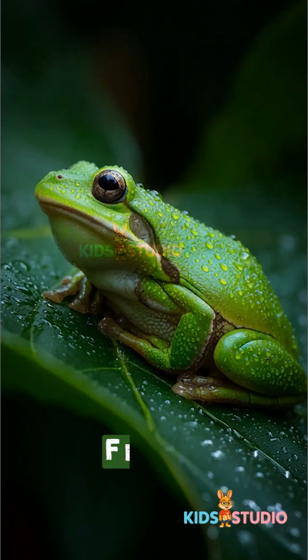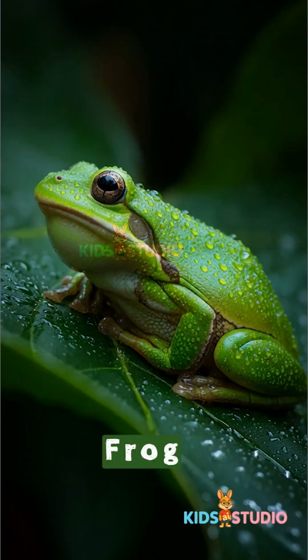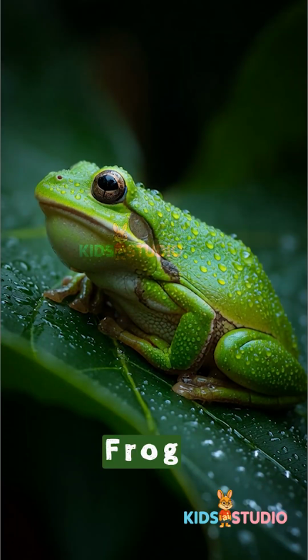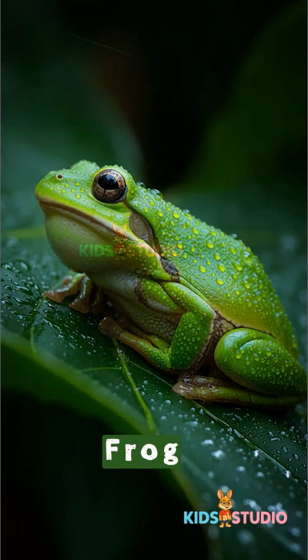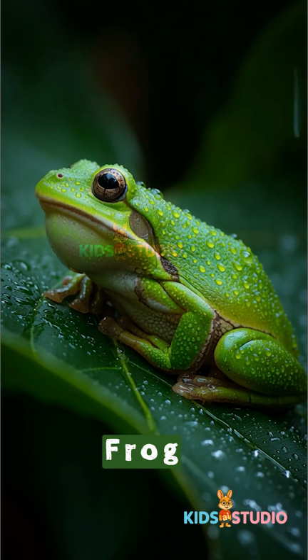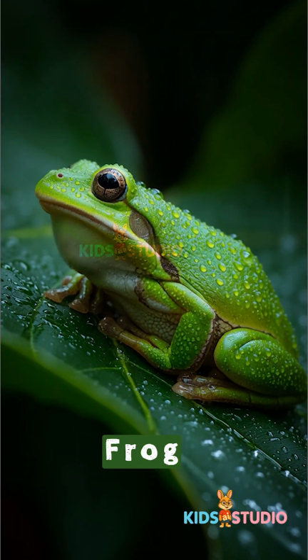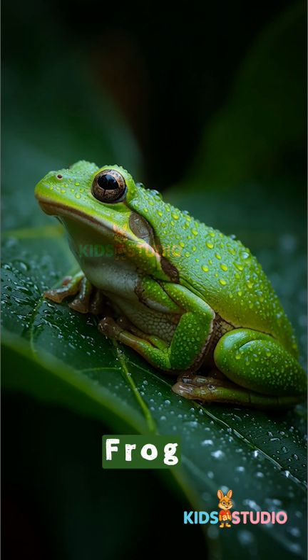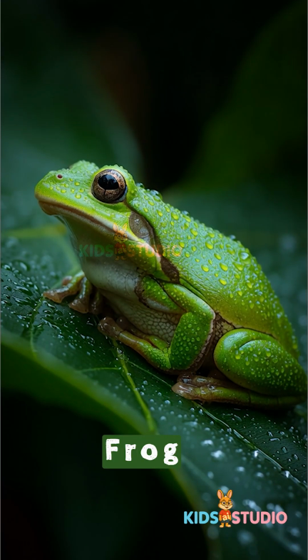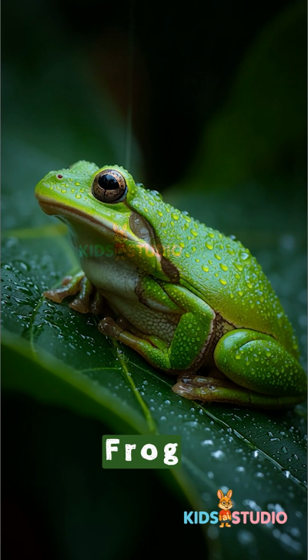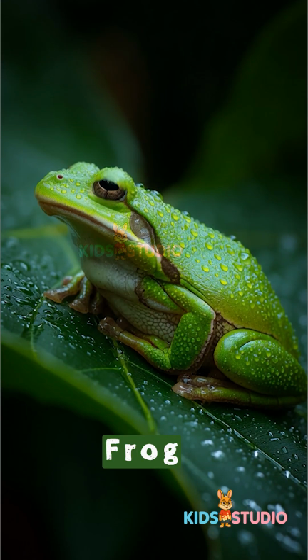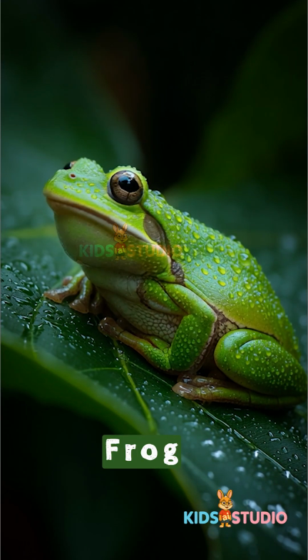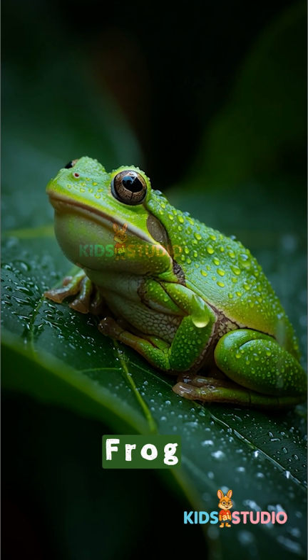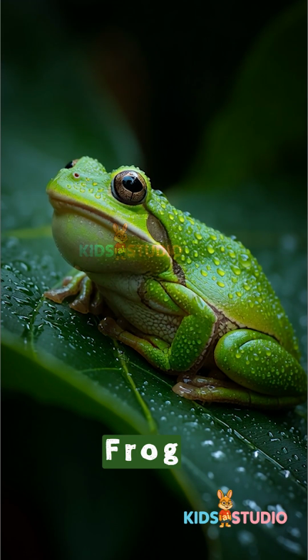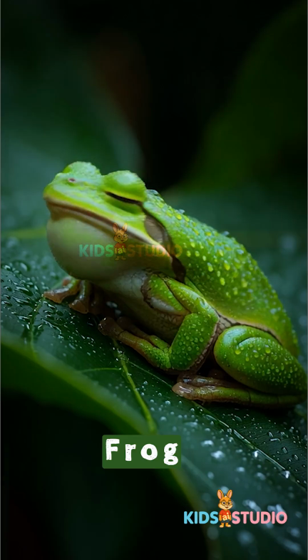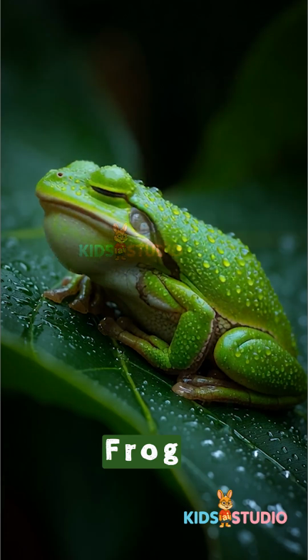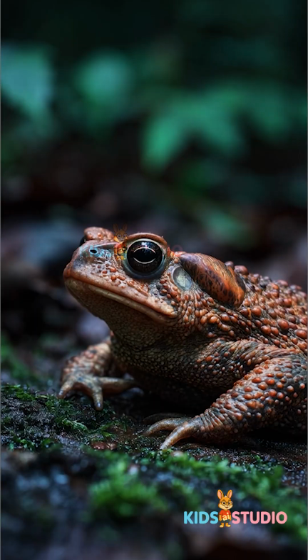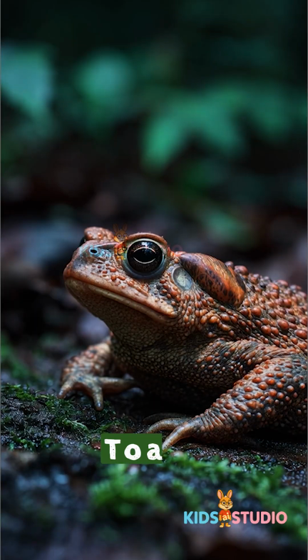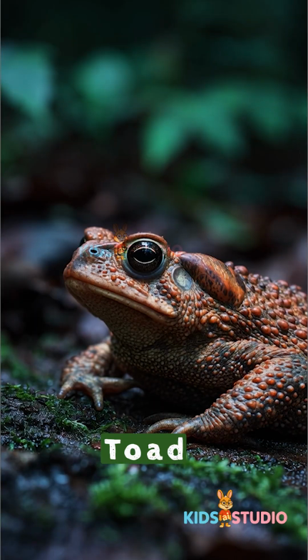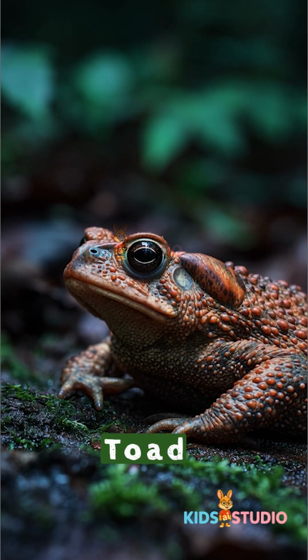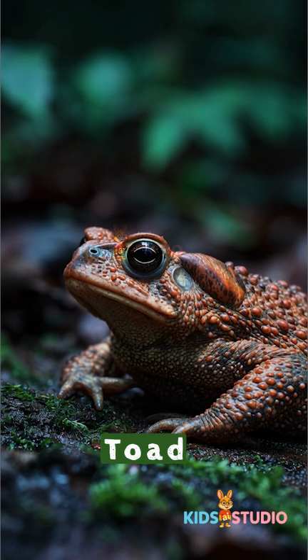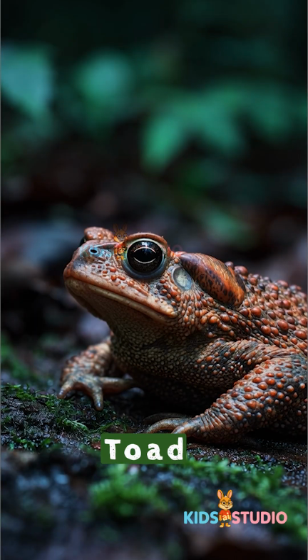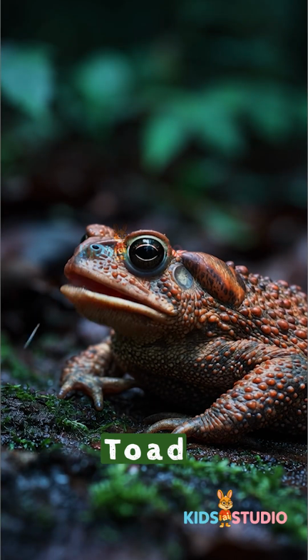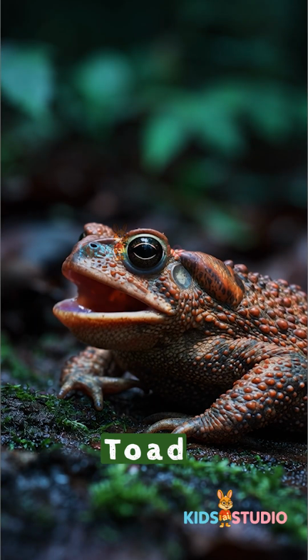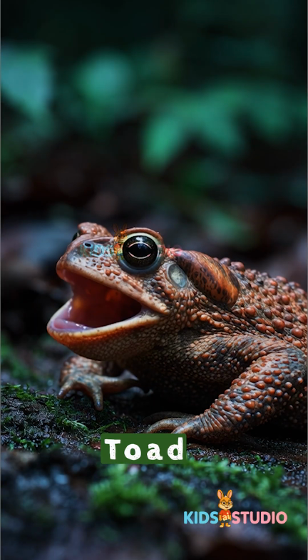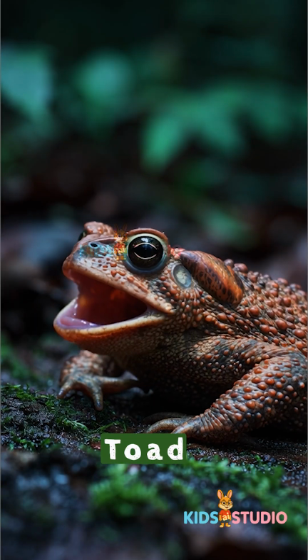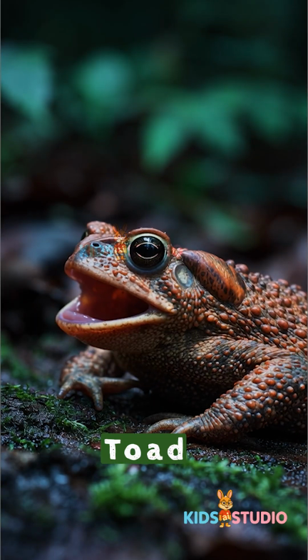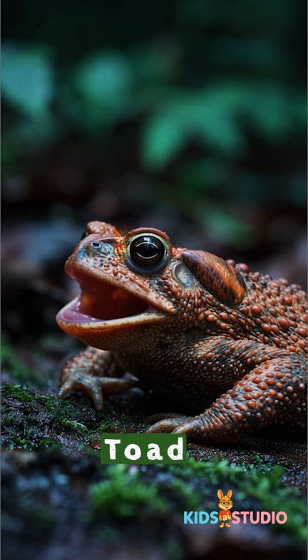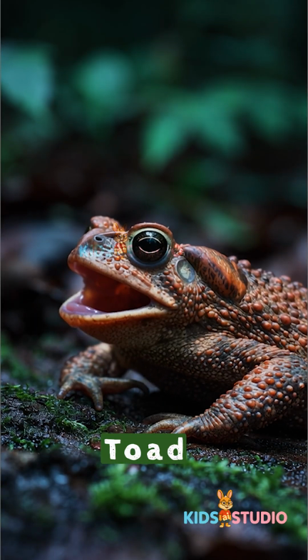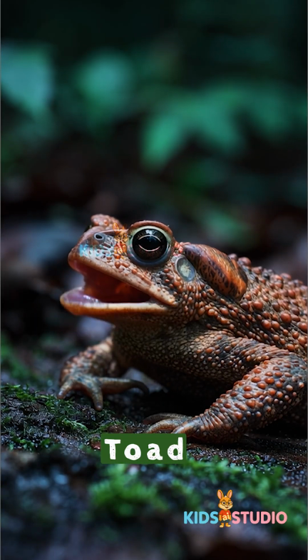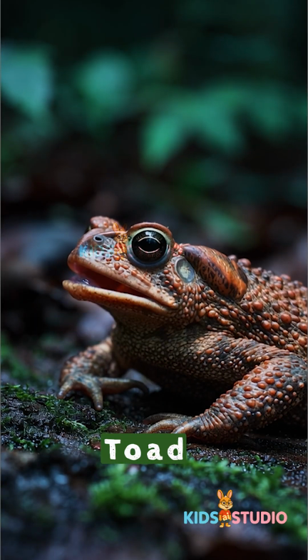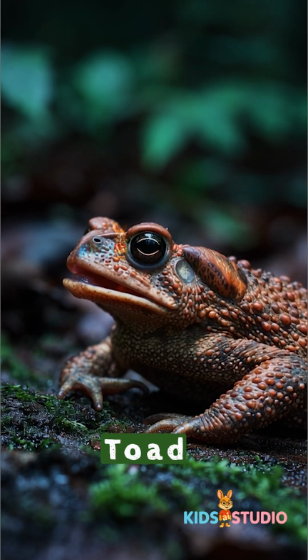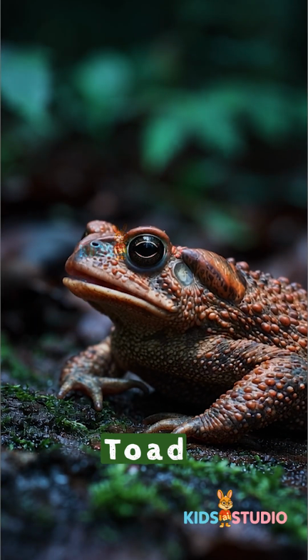Frog. Jumps and croaks. Toad. Bumpy-skinned frog cousin.